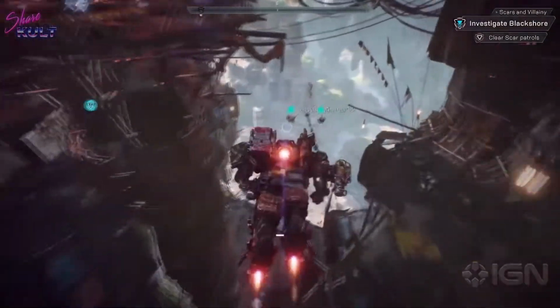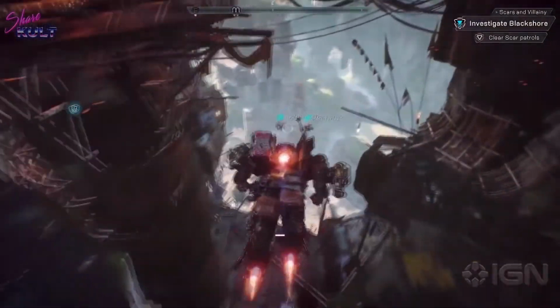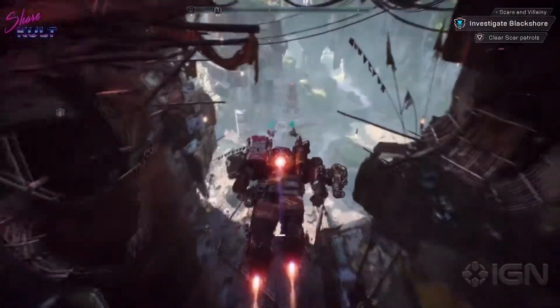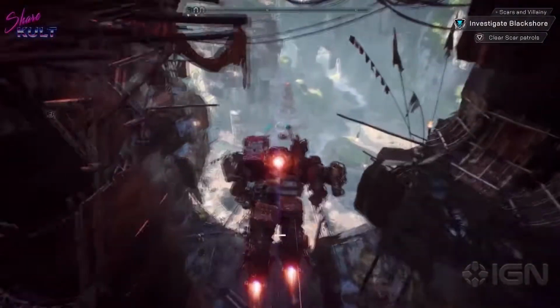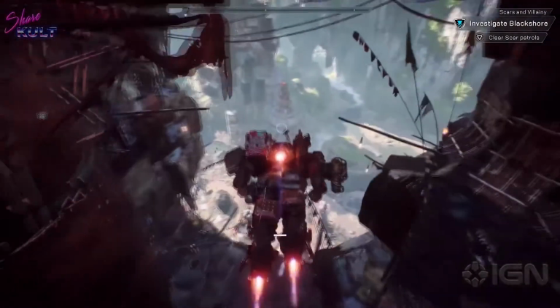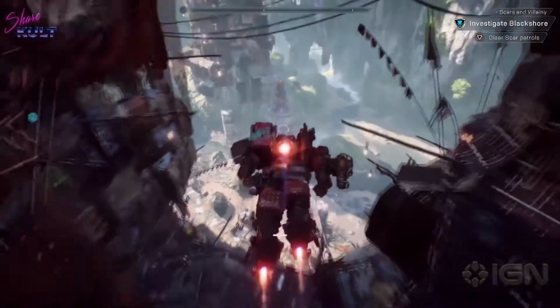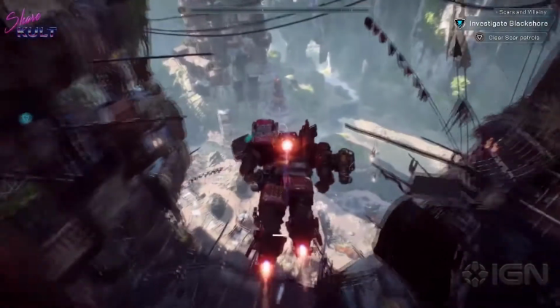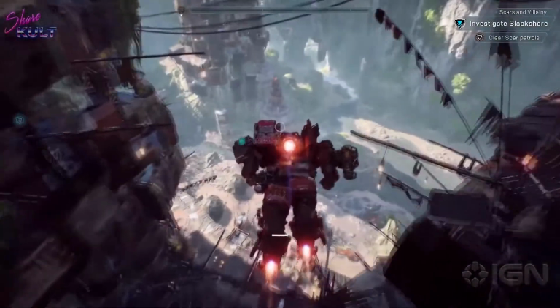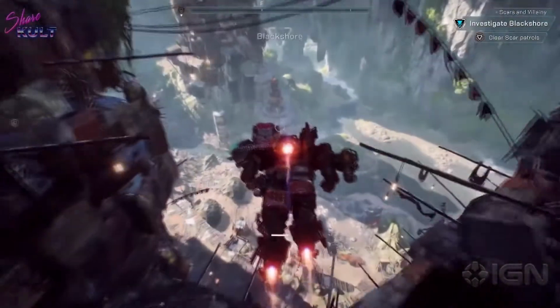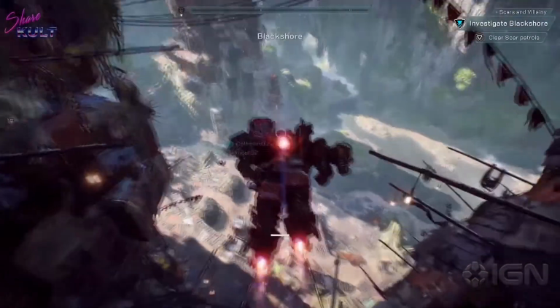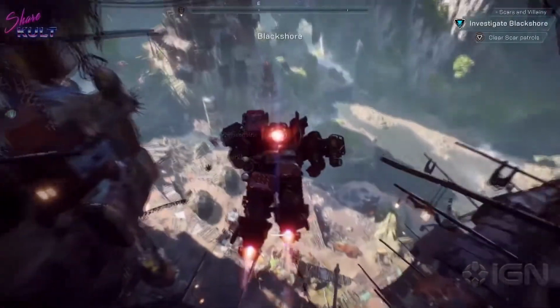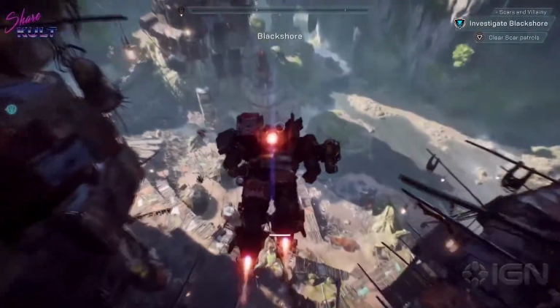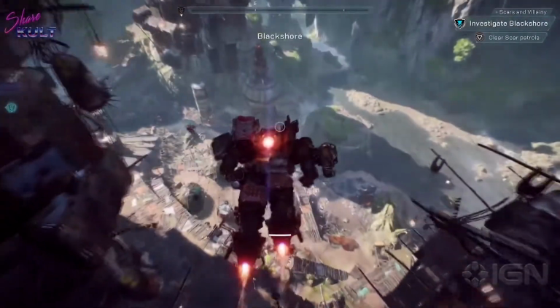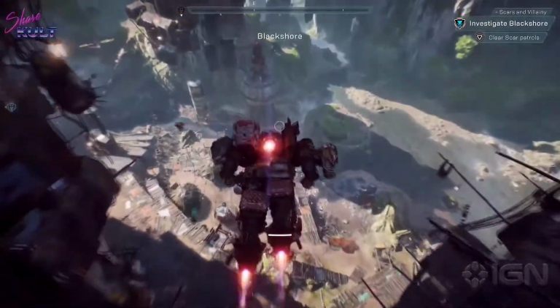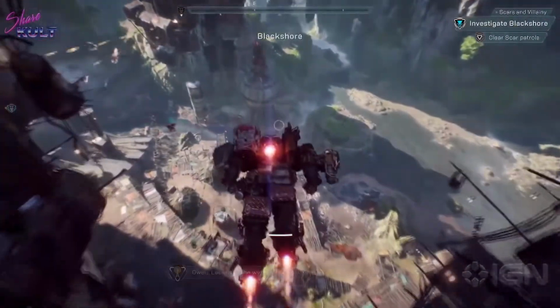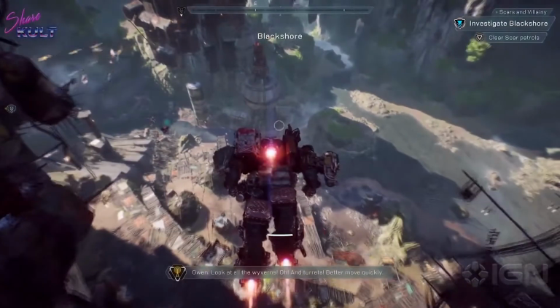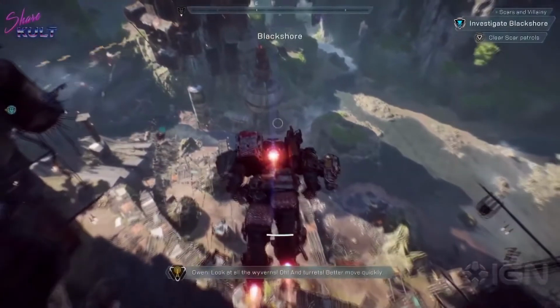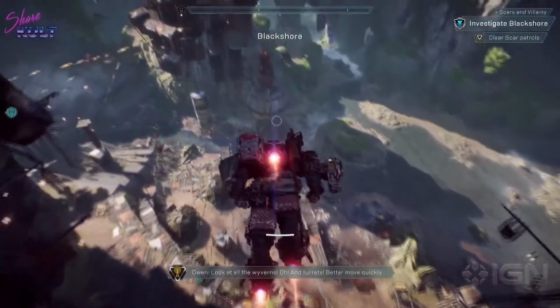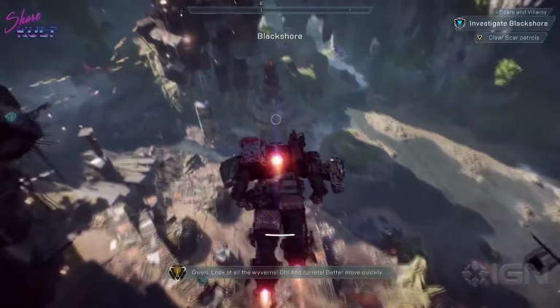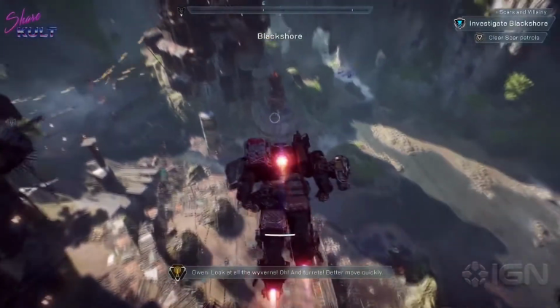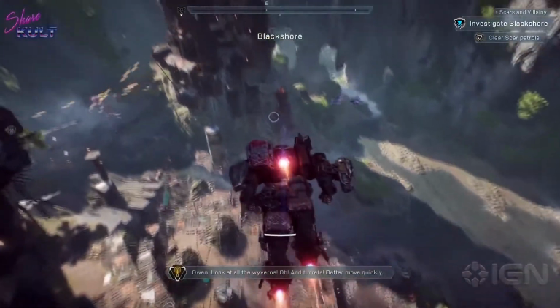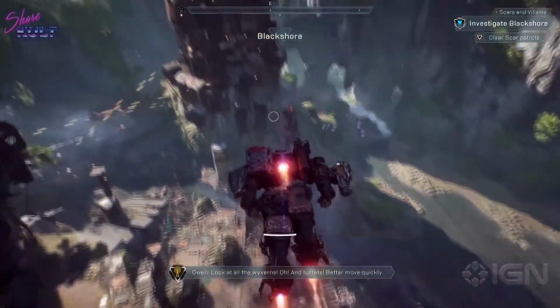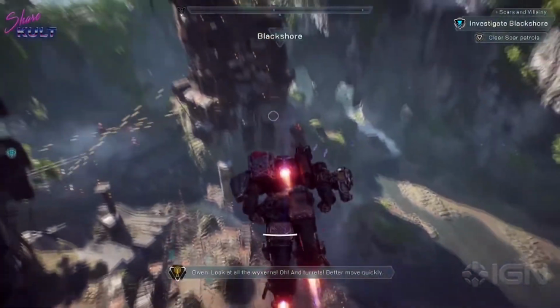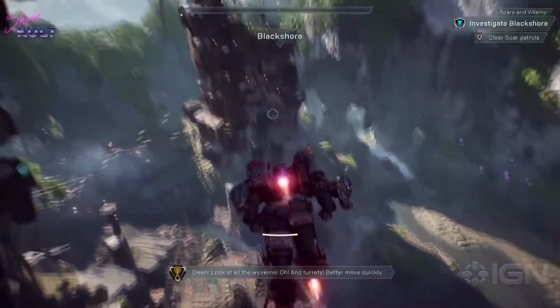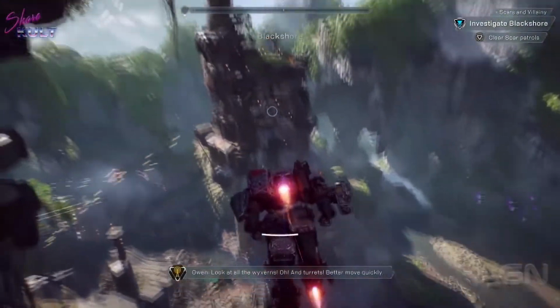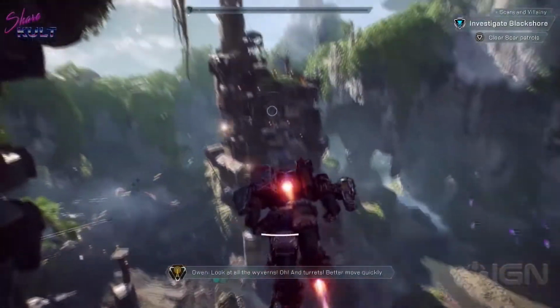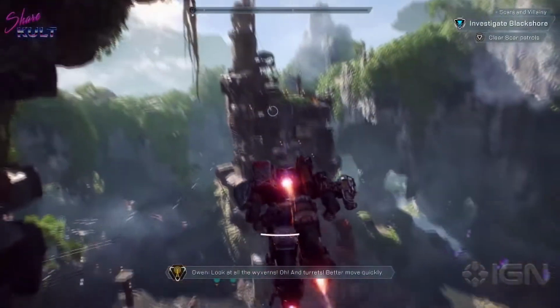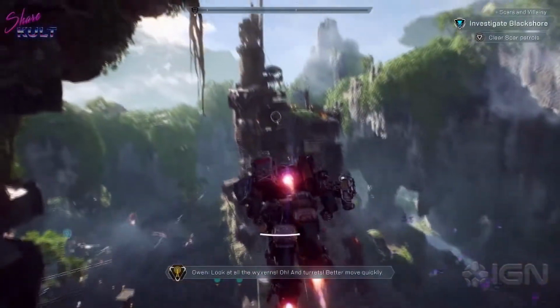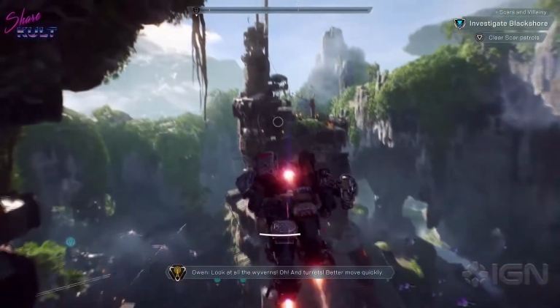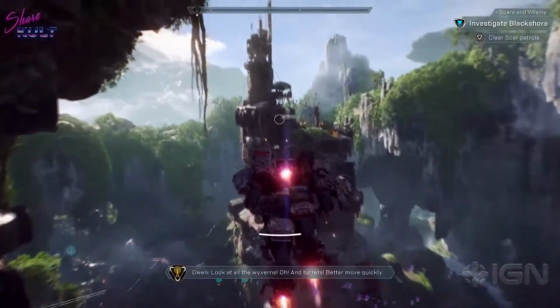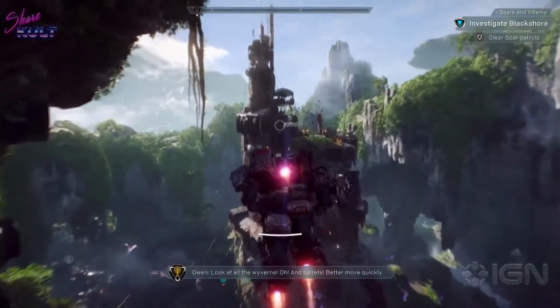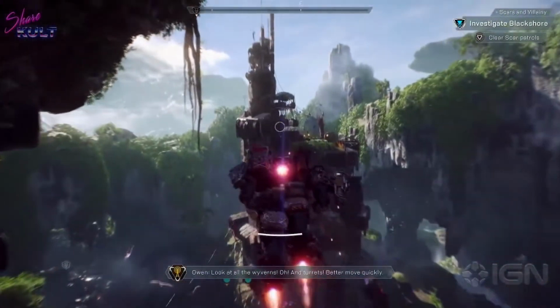Now that we've dealt with that sentry tower, we can dive off this cliff and continue searching for the poison. Look at all the weapons and the turrets! Better move quickly!